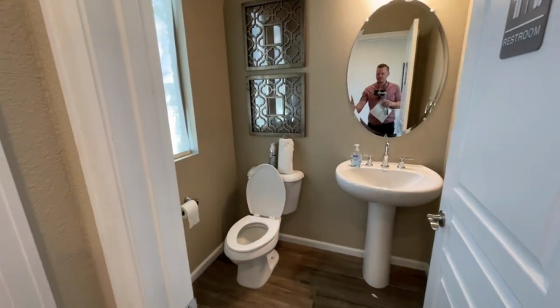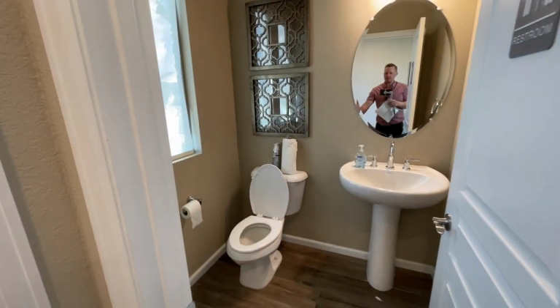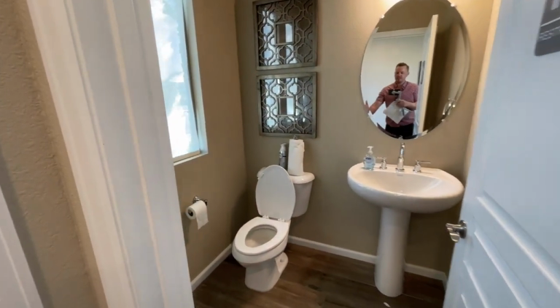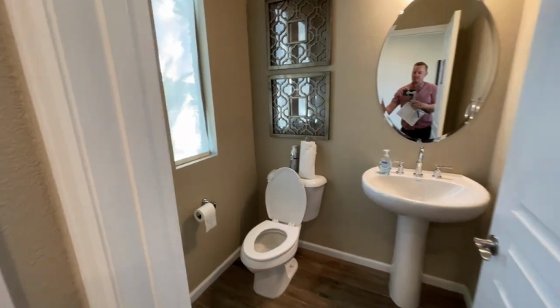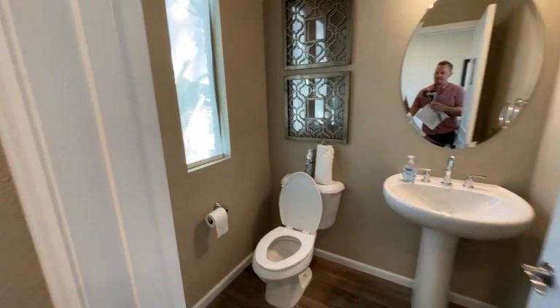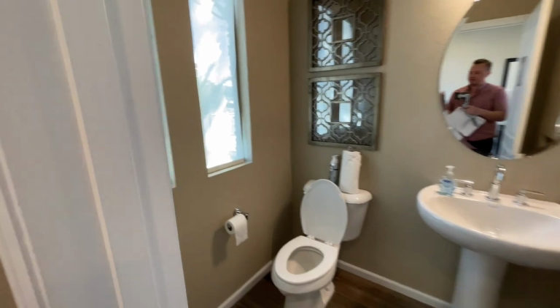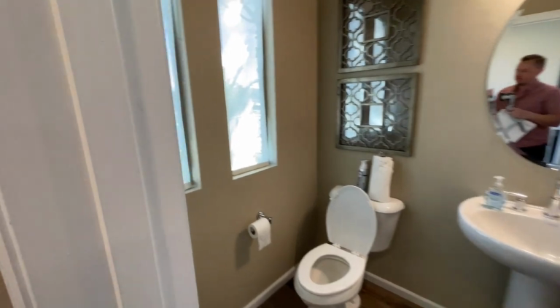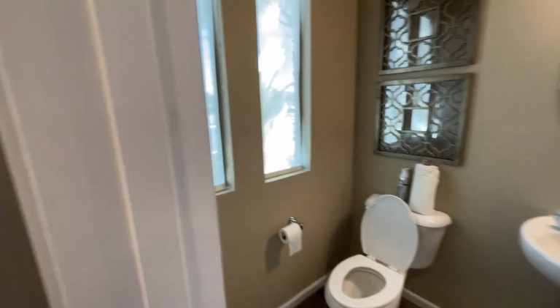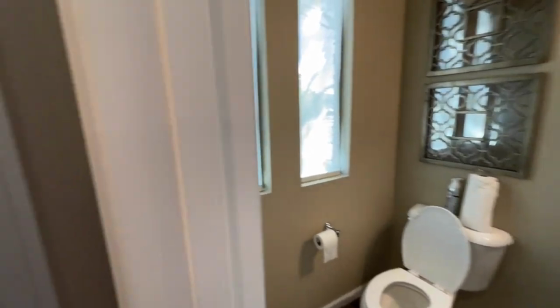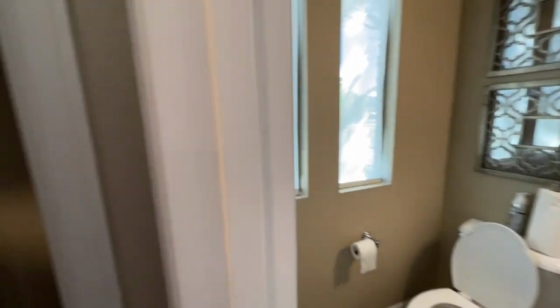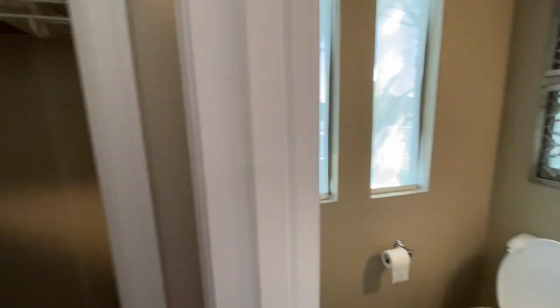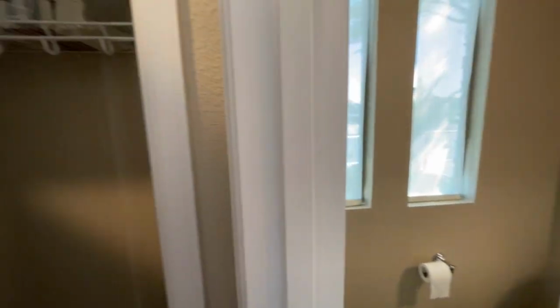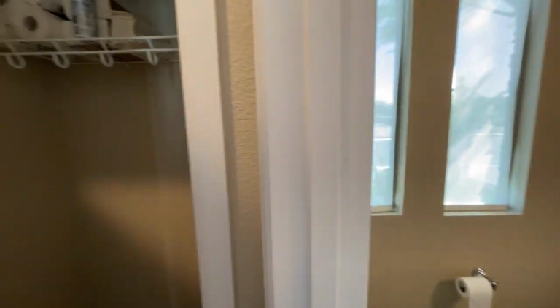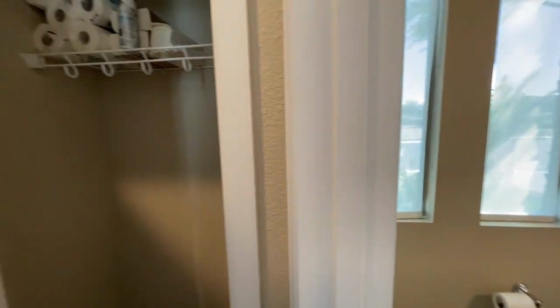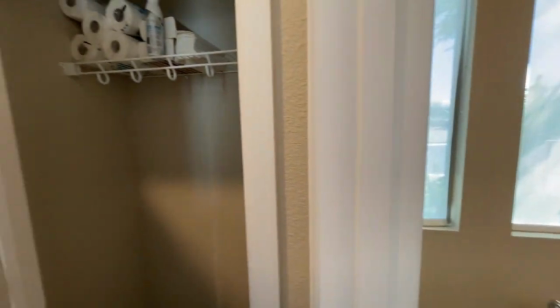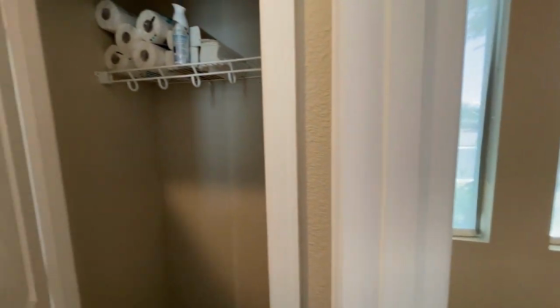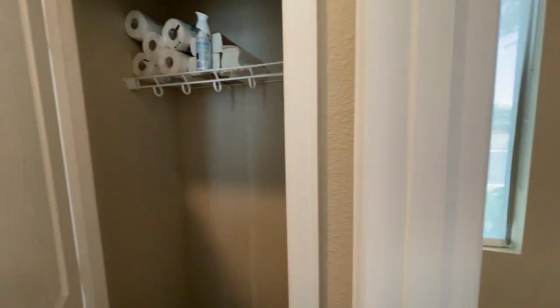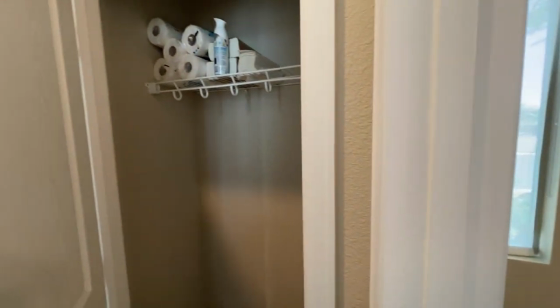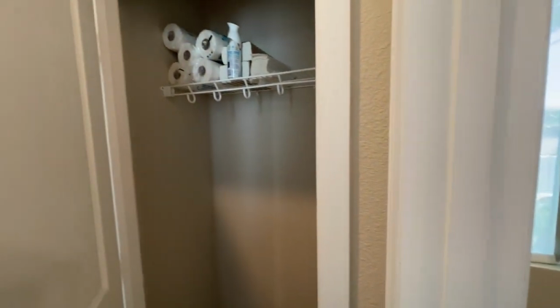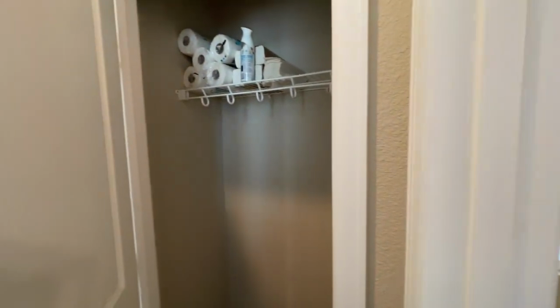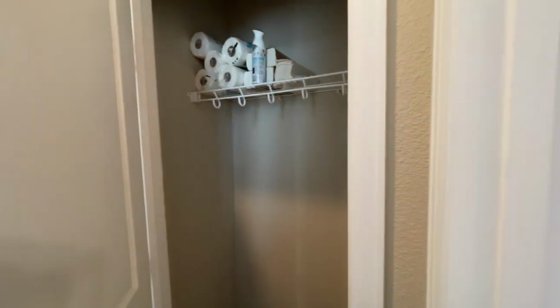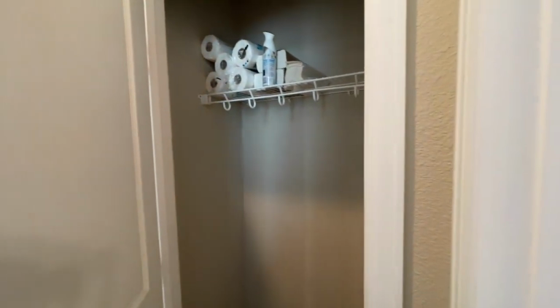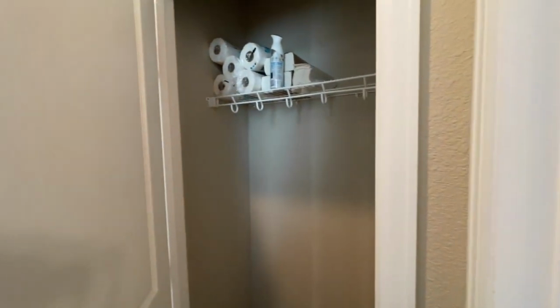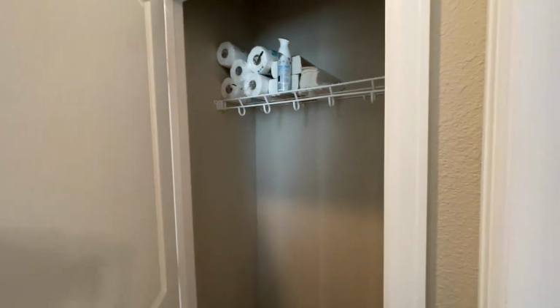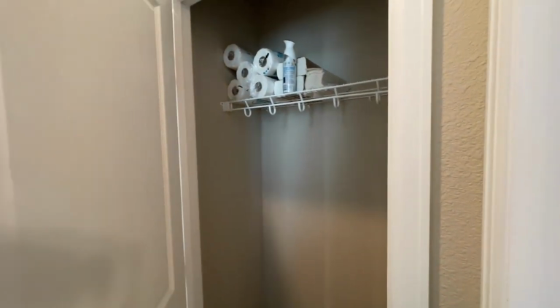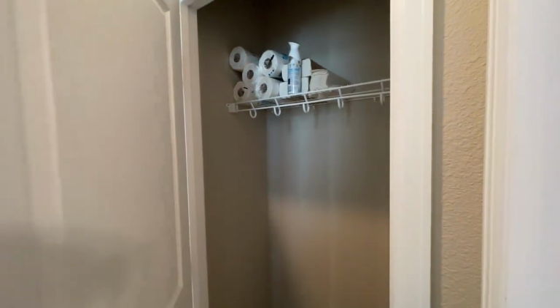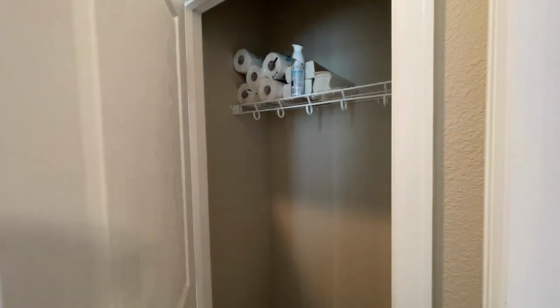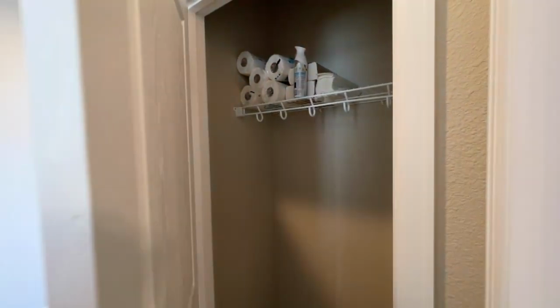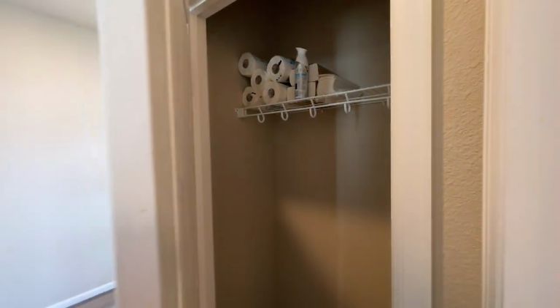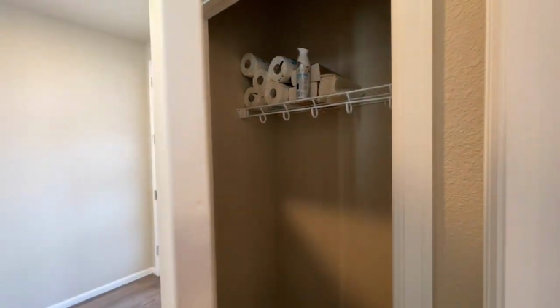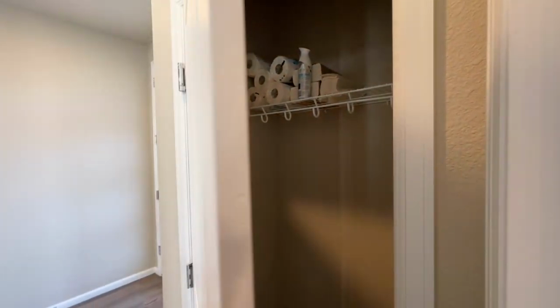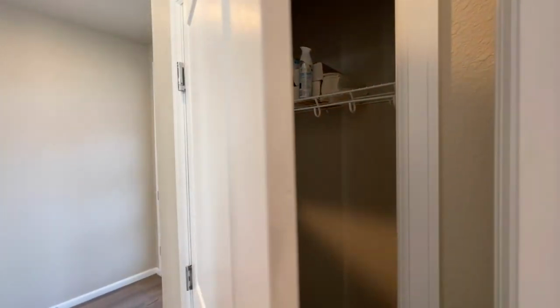Spinning around quickly, we have our coat closet. It's decent size, just with a single bar and shelf.